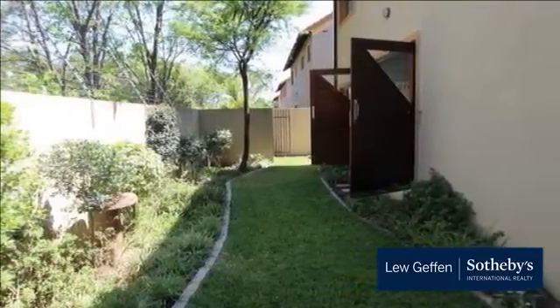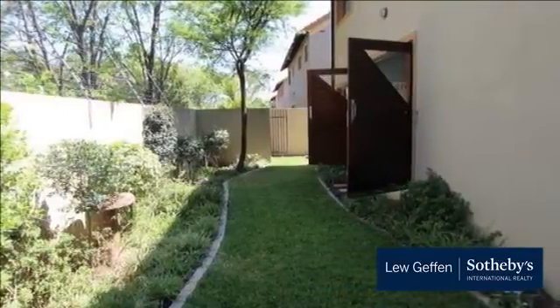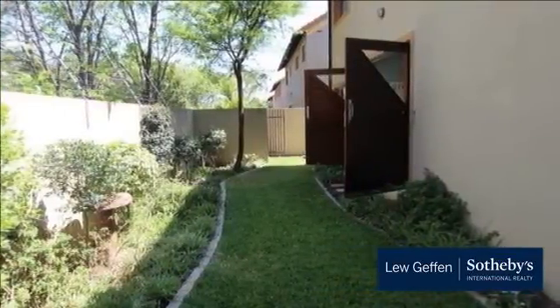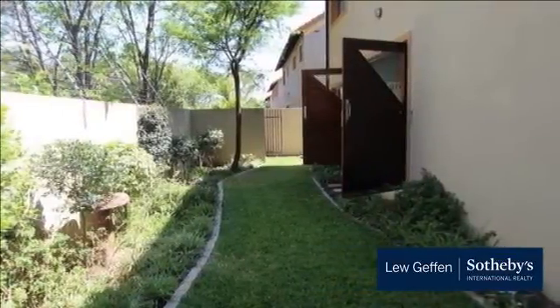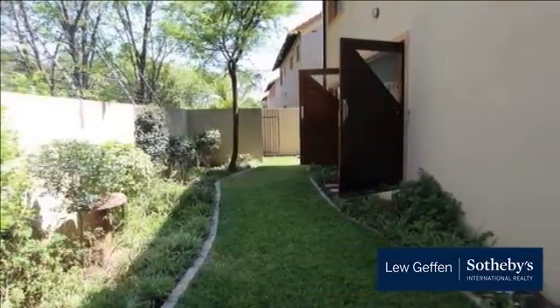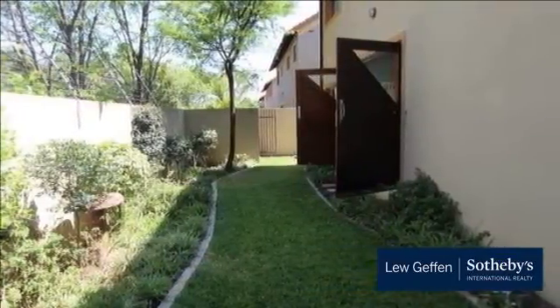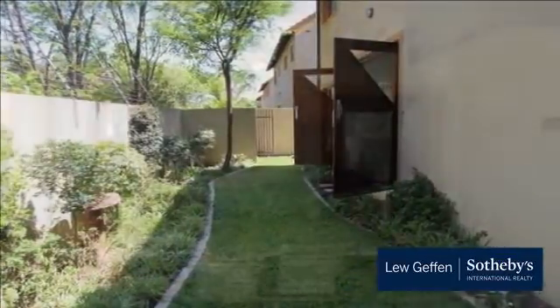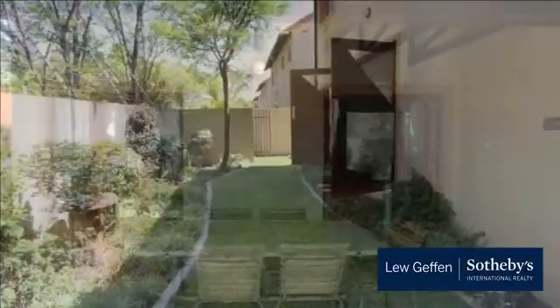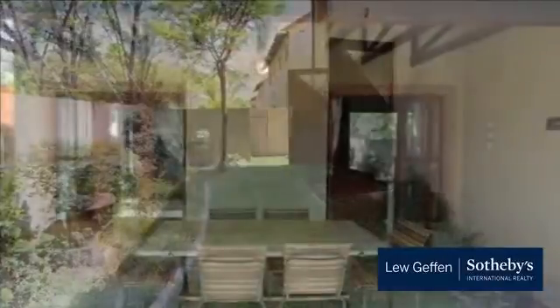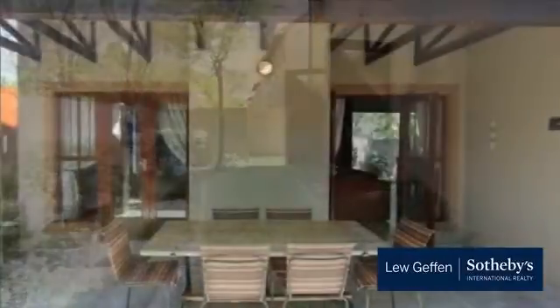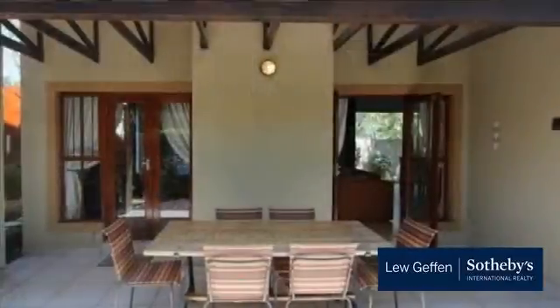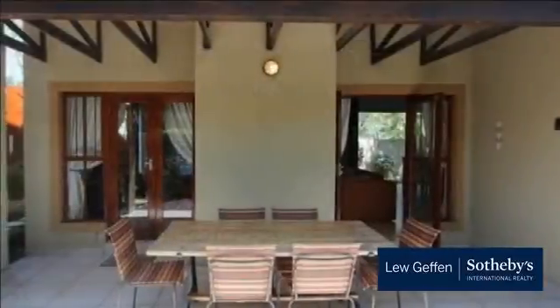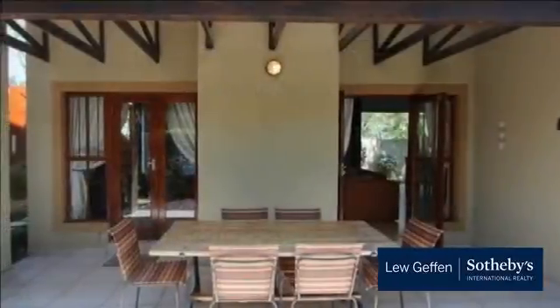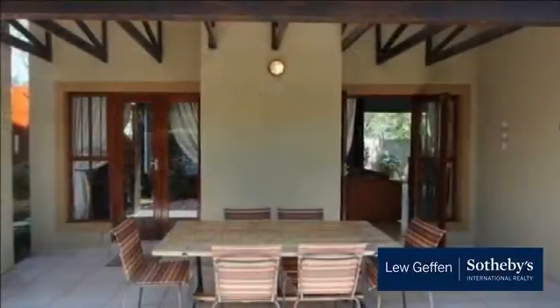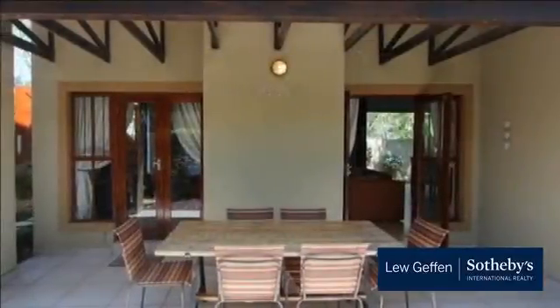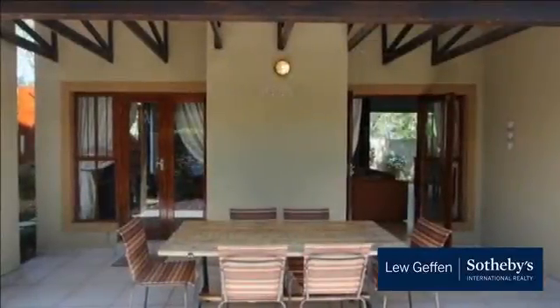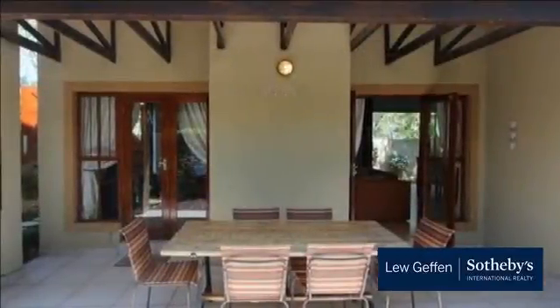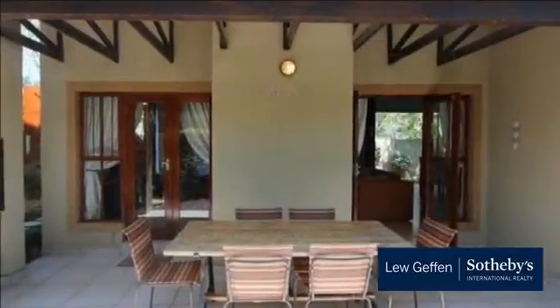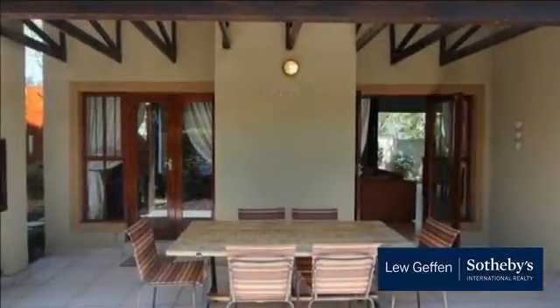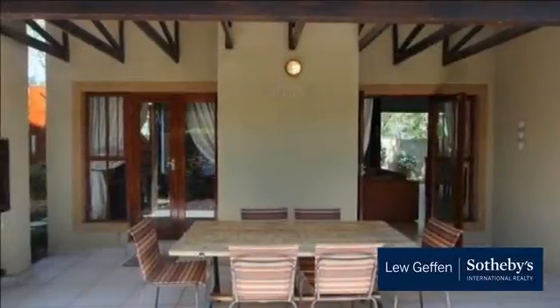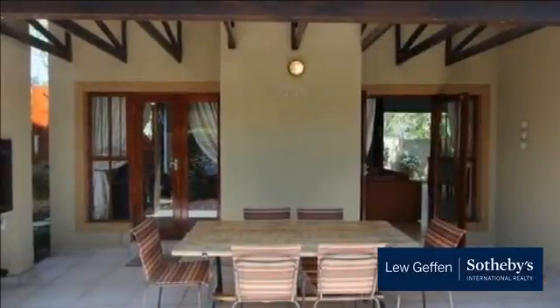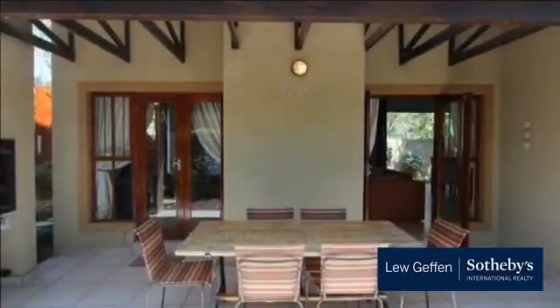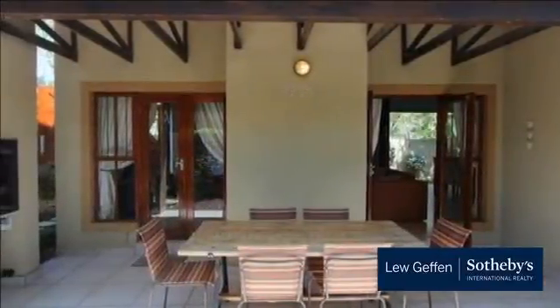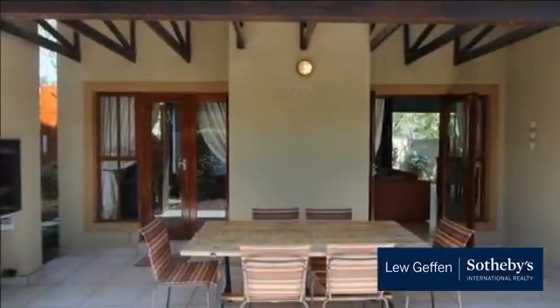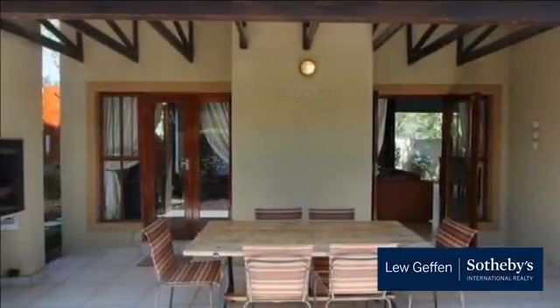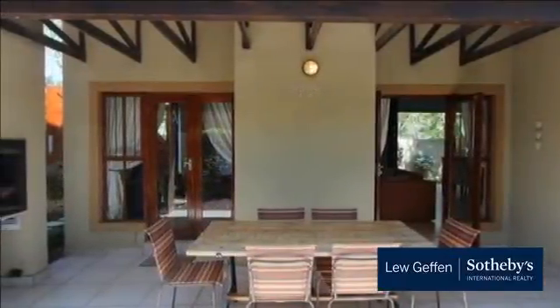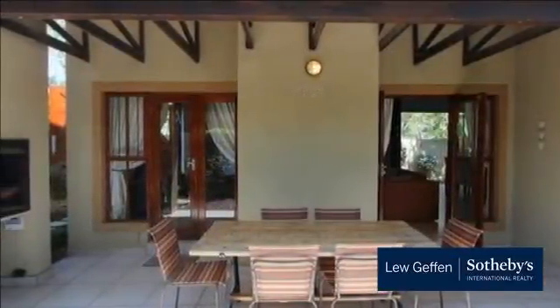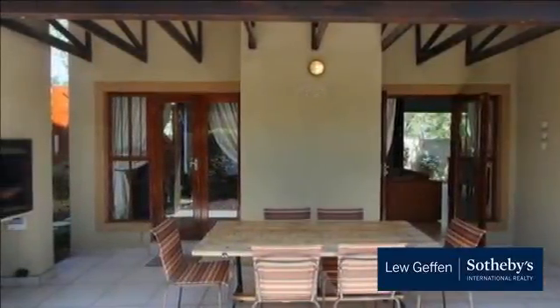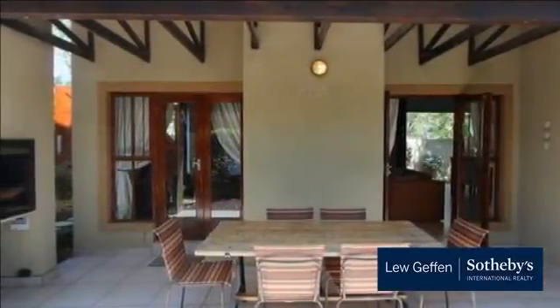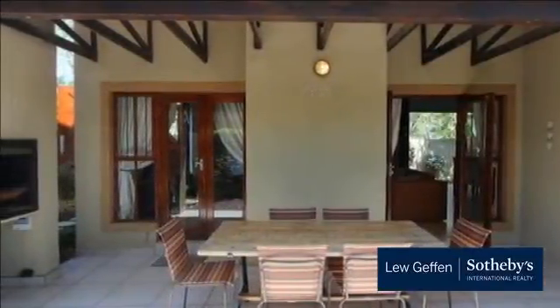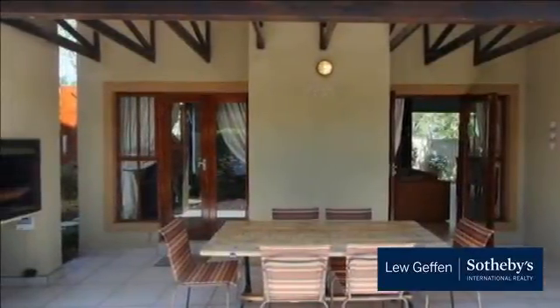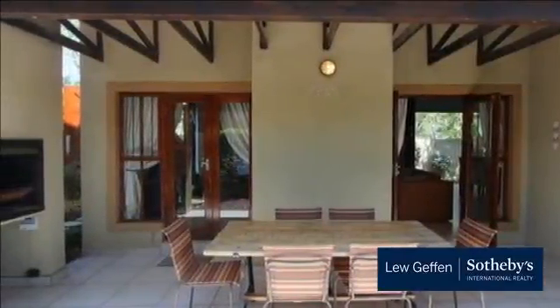For more information on this property or to arrange a viewing please contact us. See you in the next video!